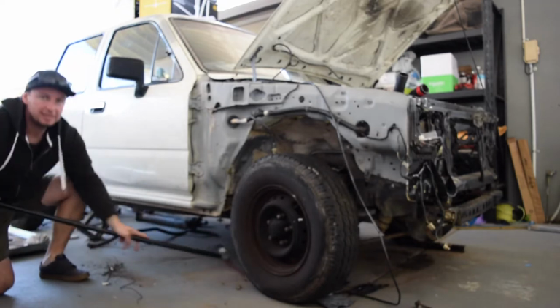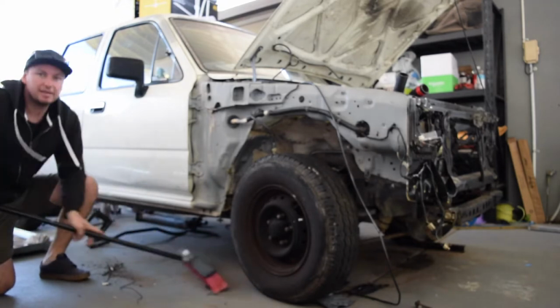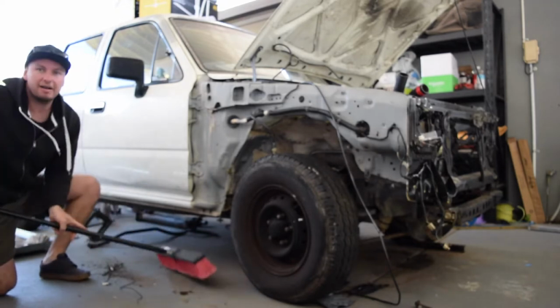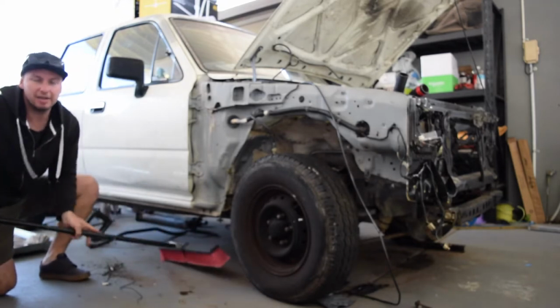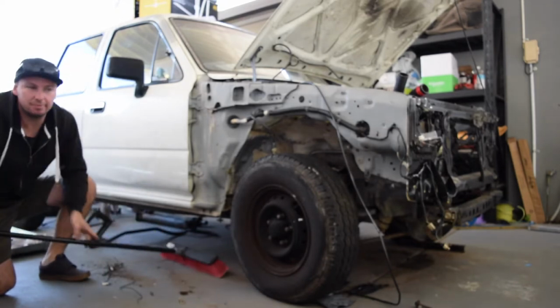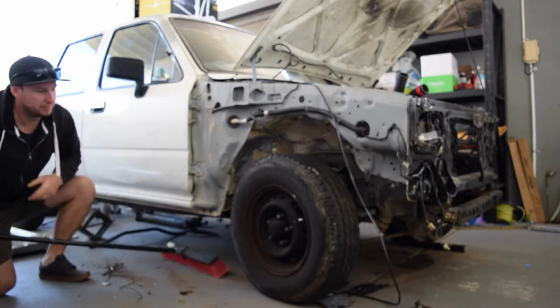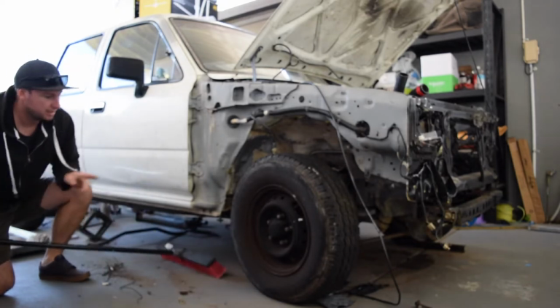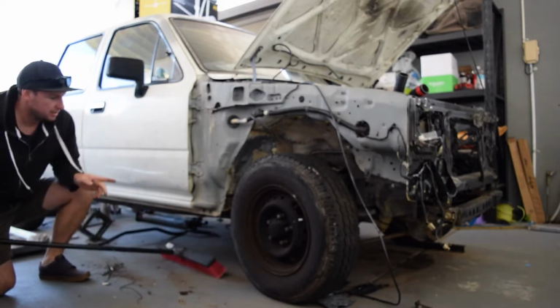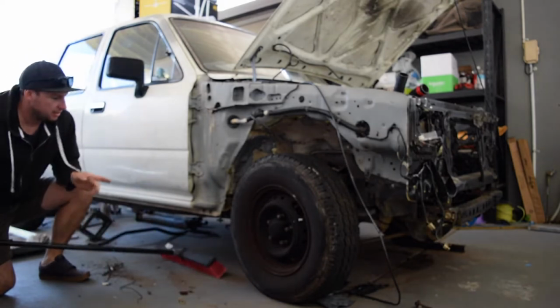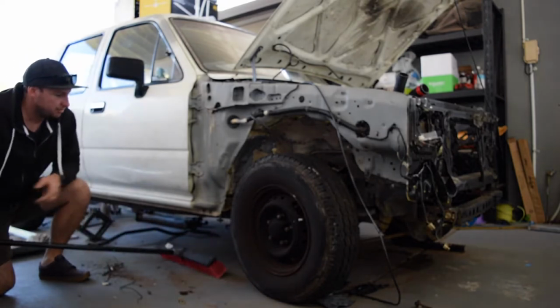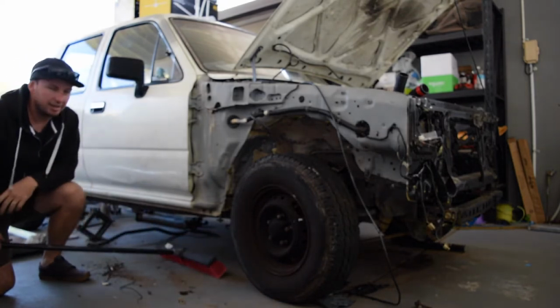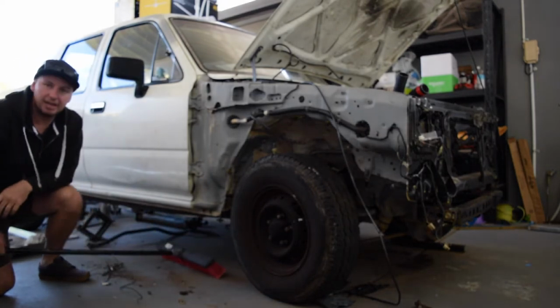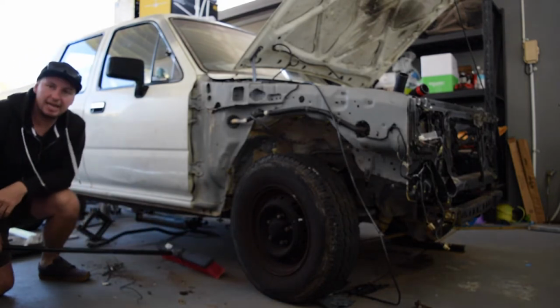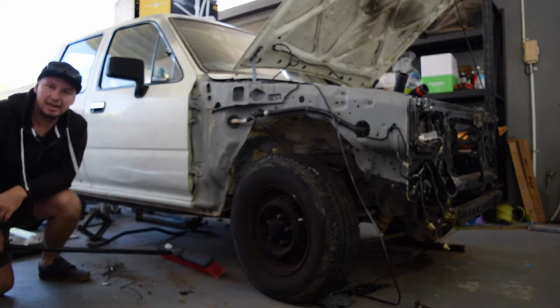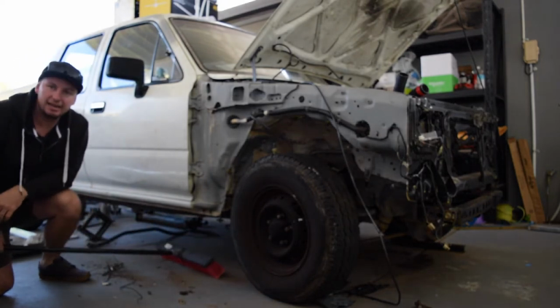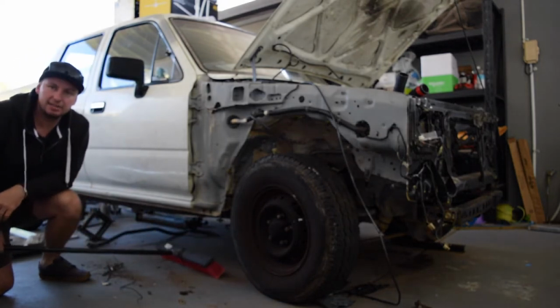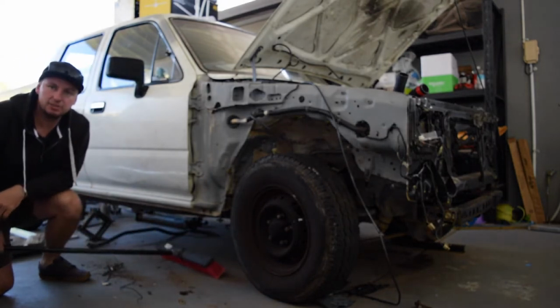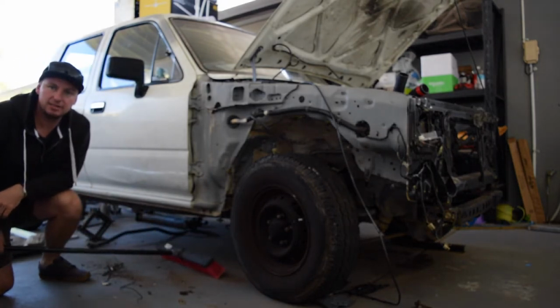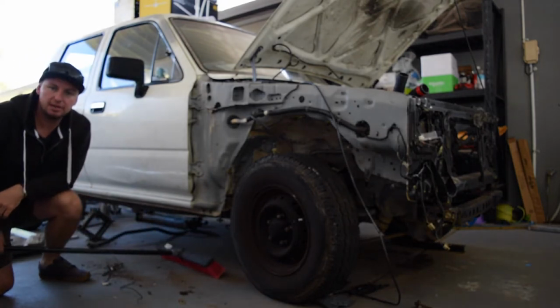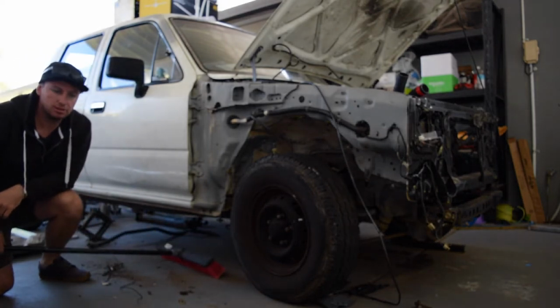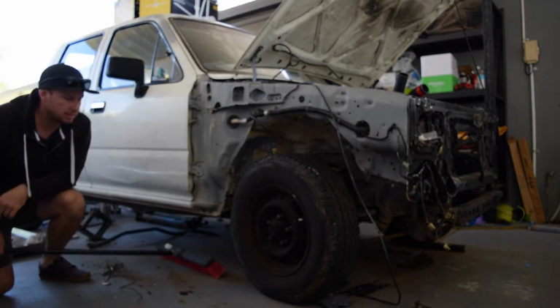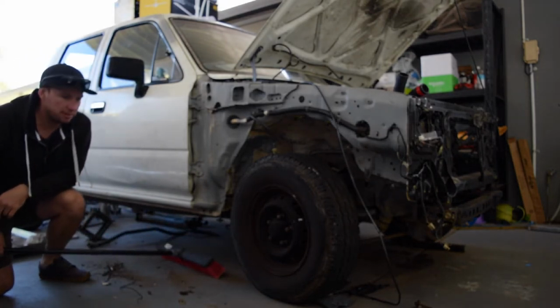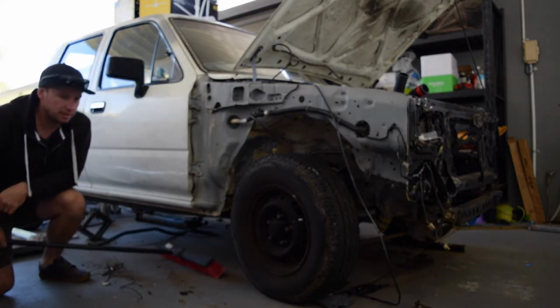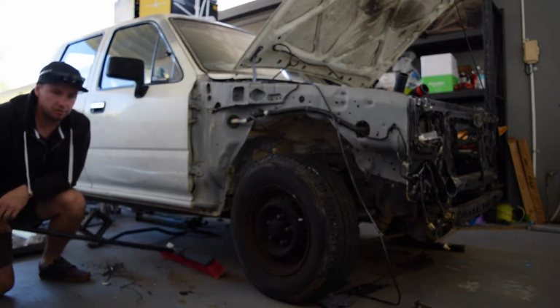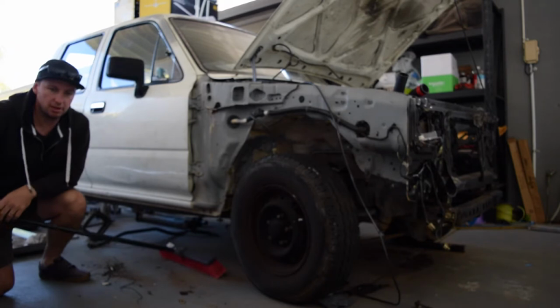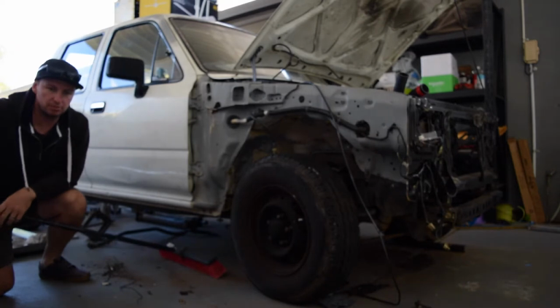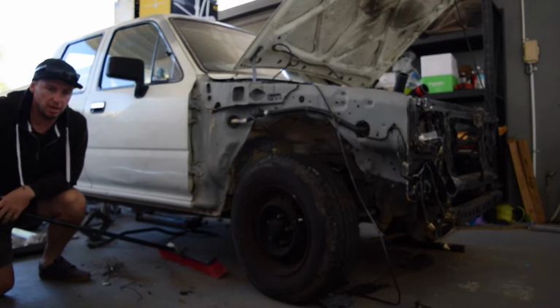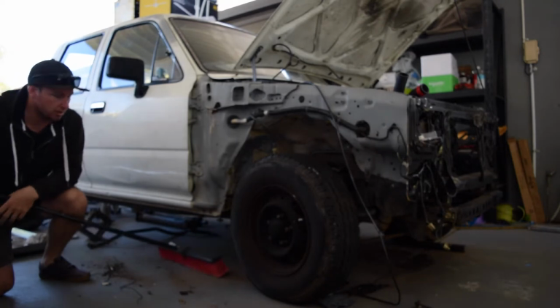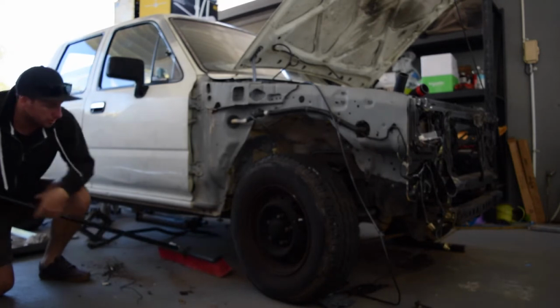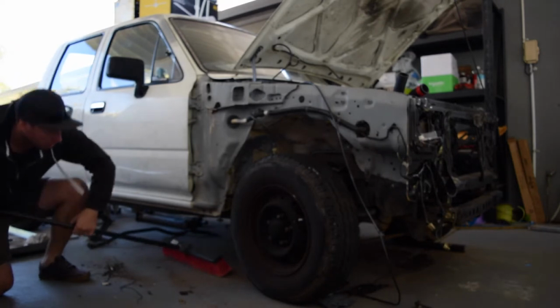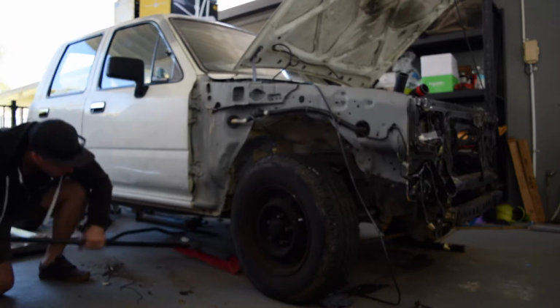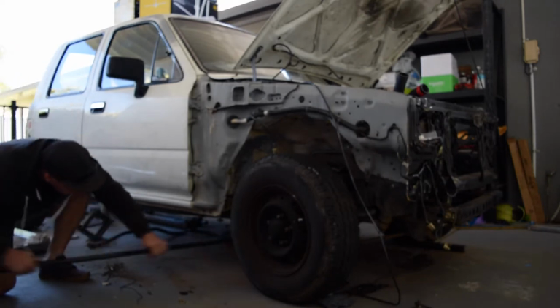I haven't really cleaned out under here since we started doing this. I've hosed it down a few times but not properly.